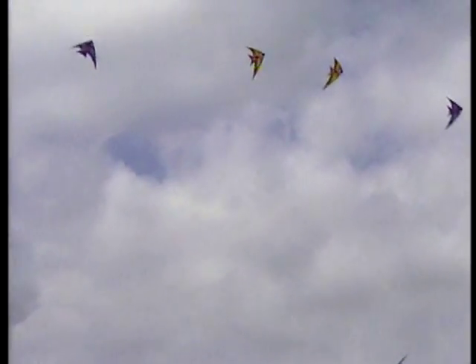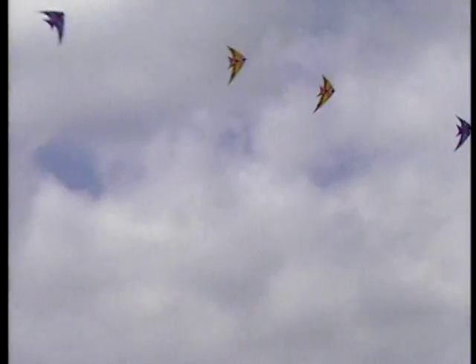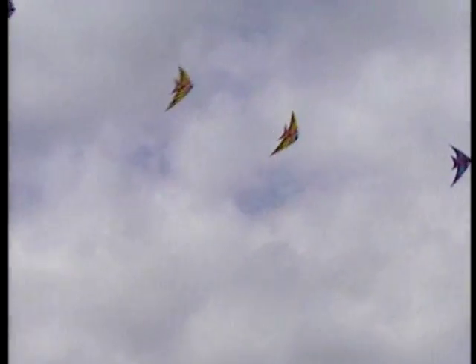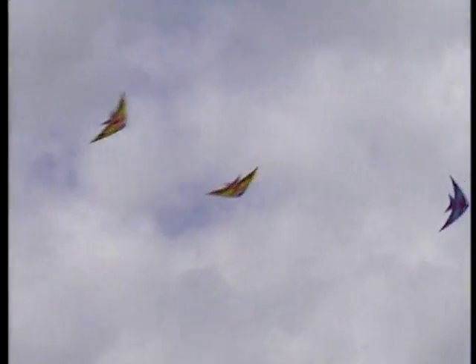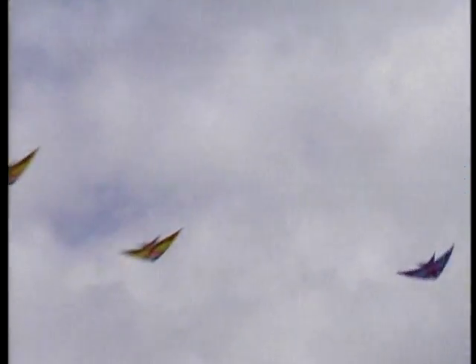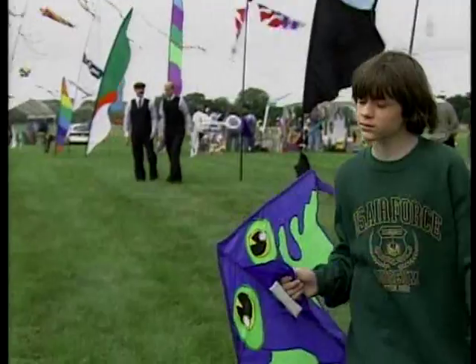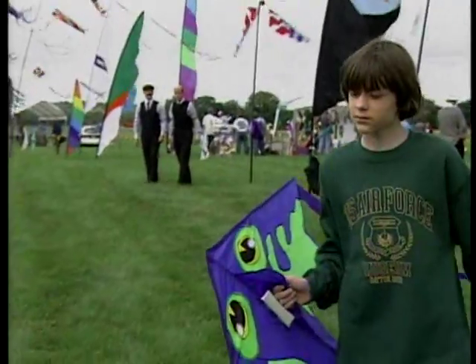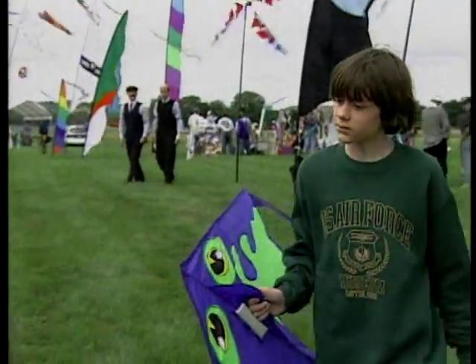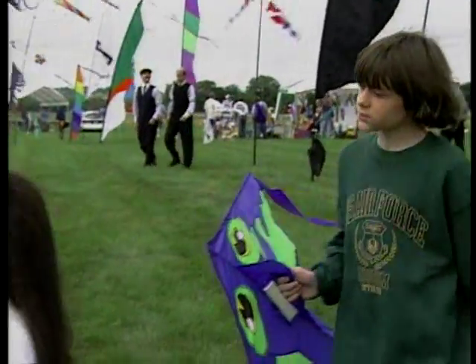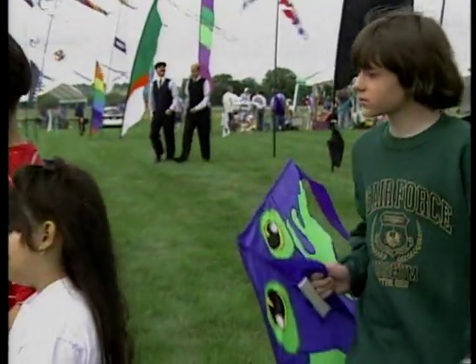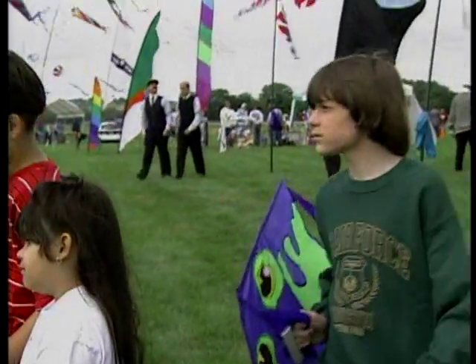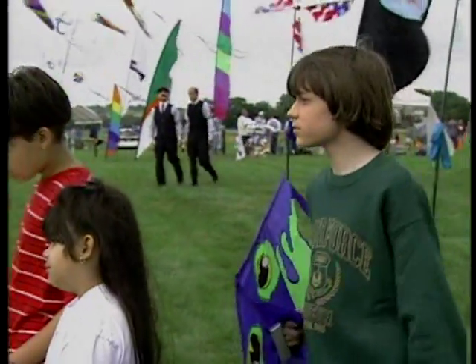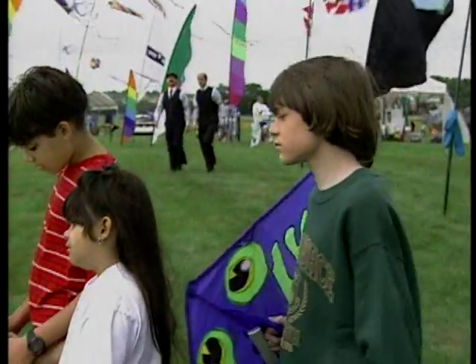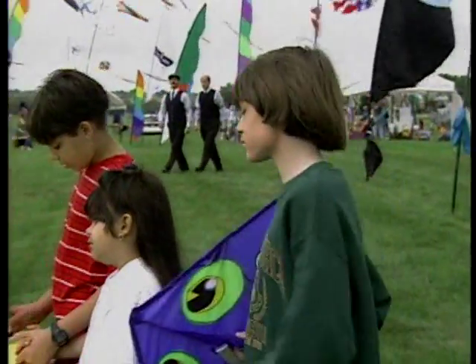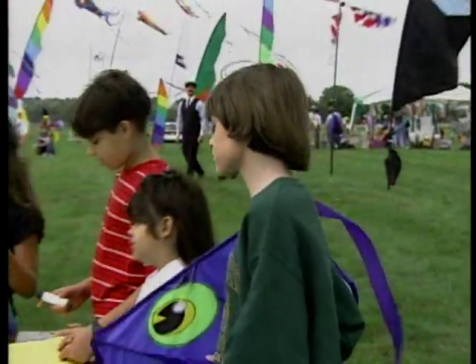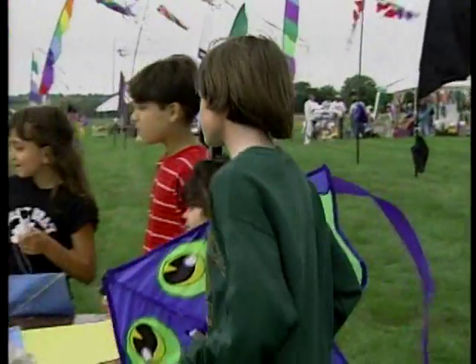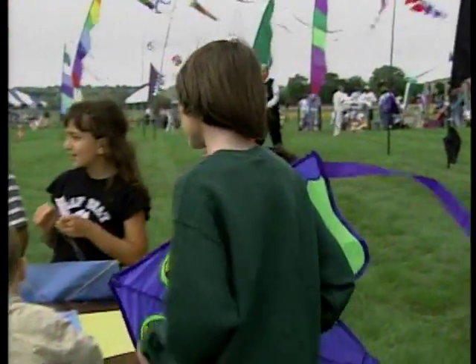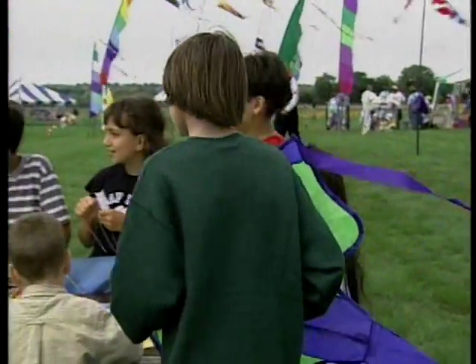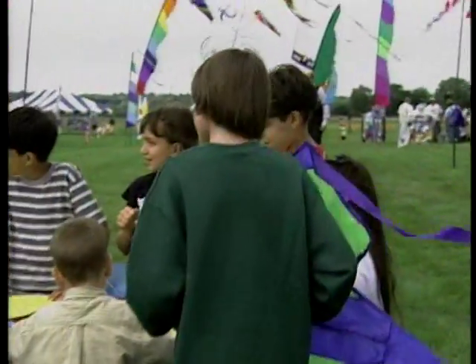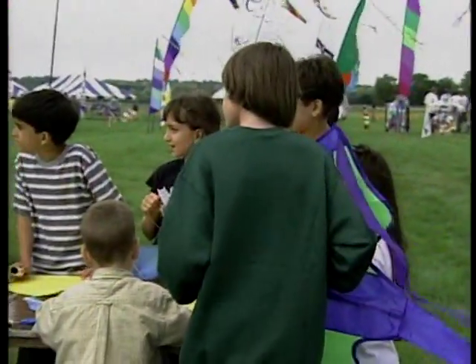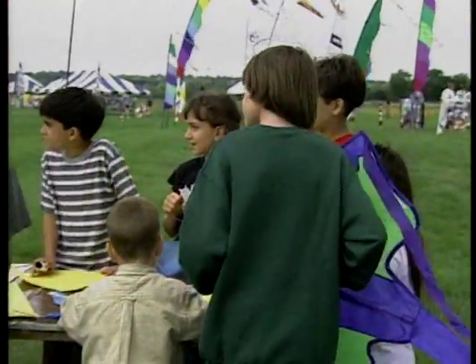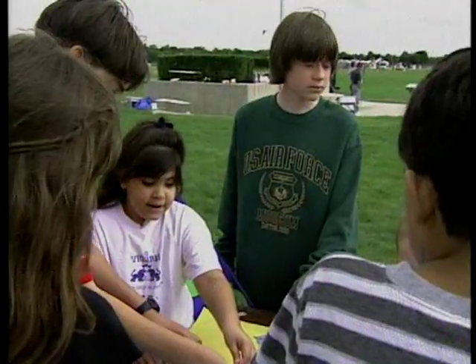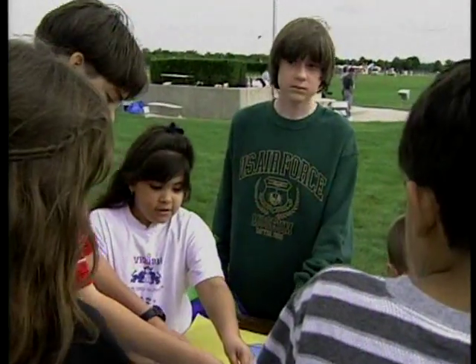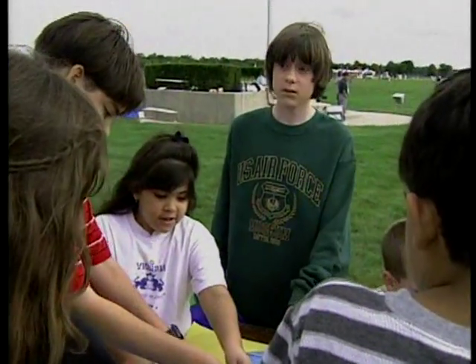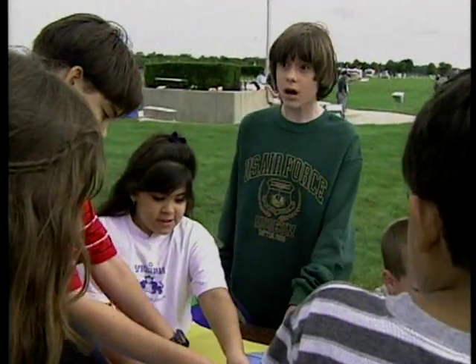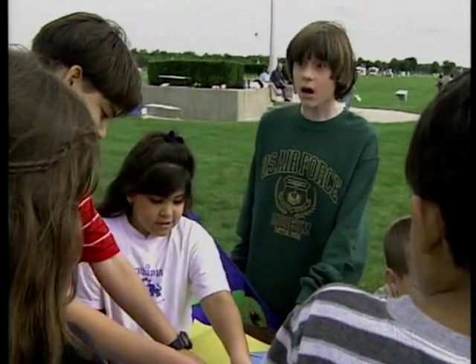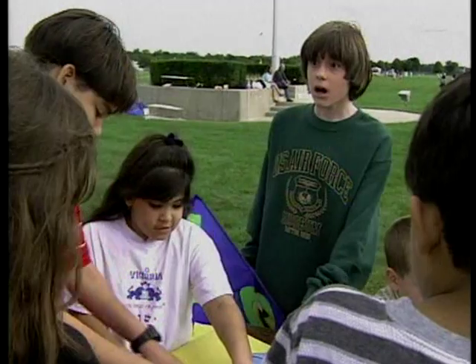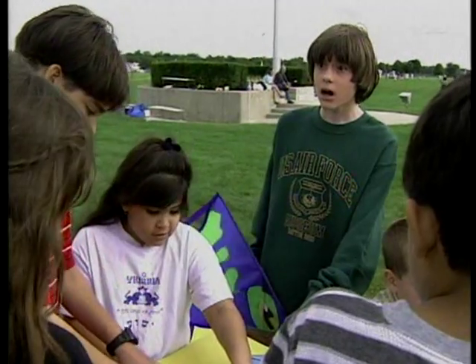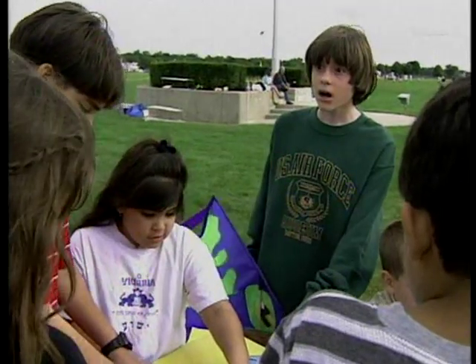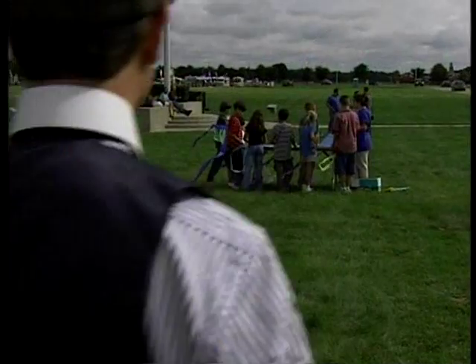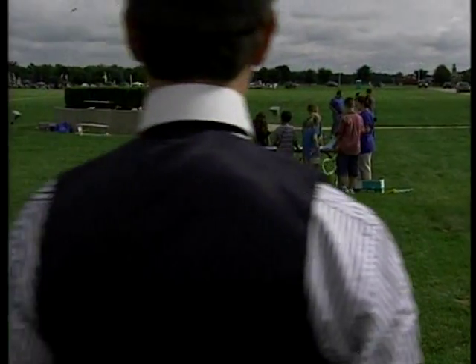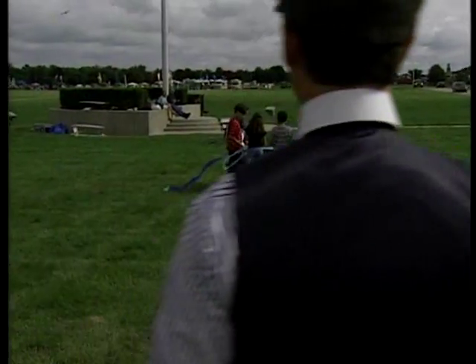Today is a great day for flying kites, and that's what we're going to do. Of course we have to build it. Who knows what shape kite we are building today?